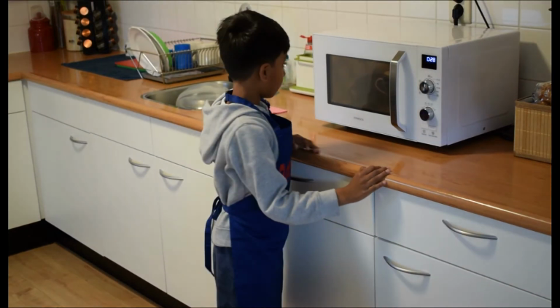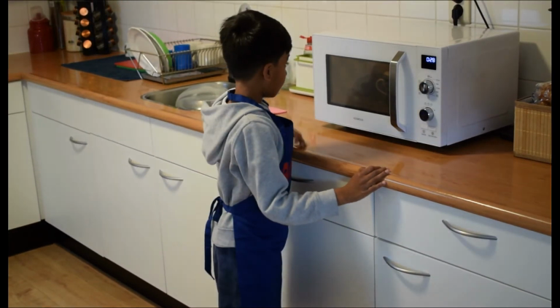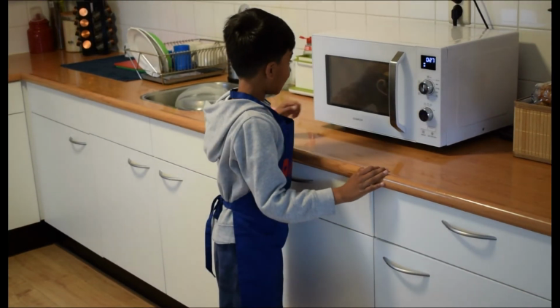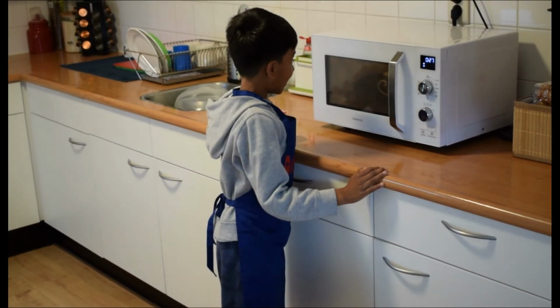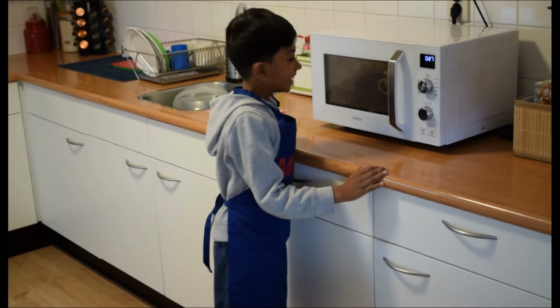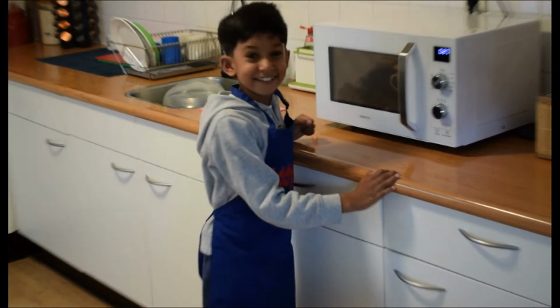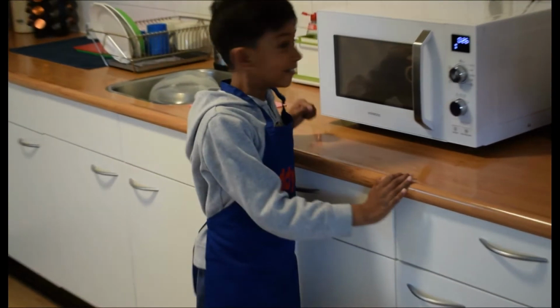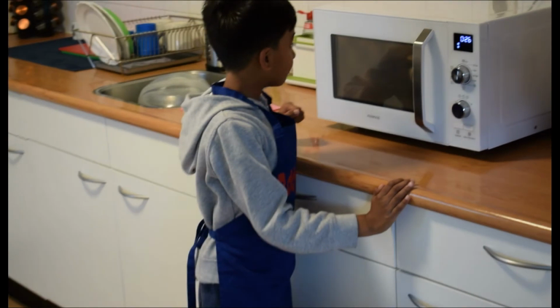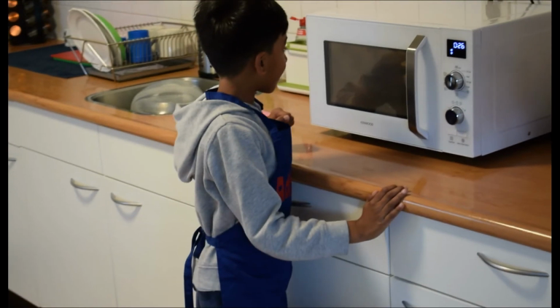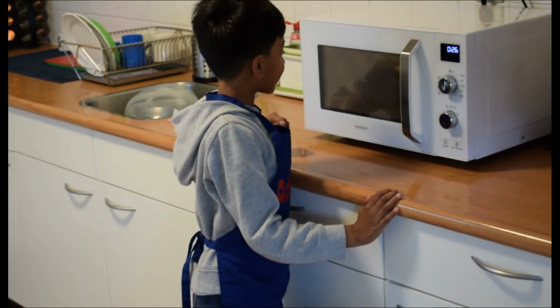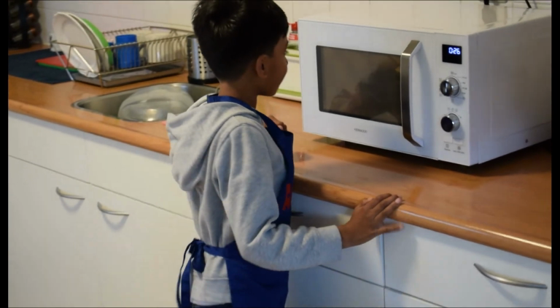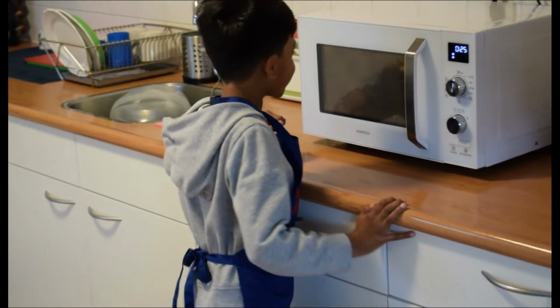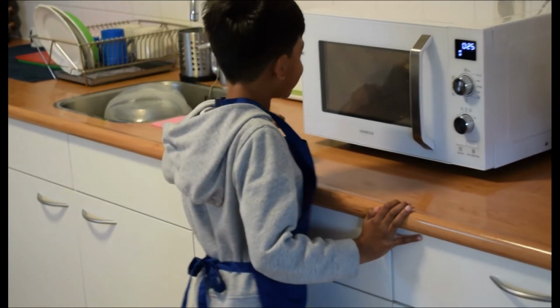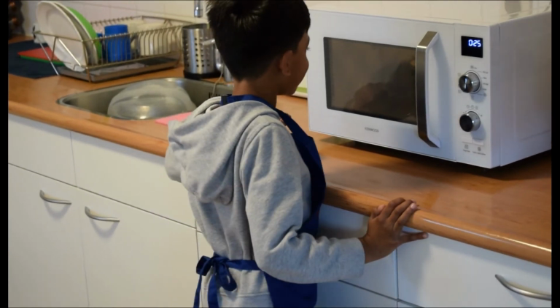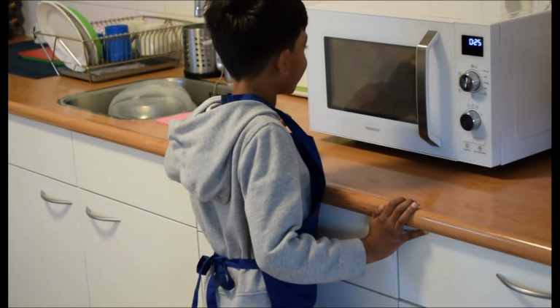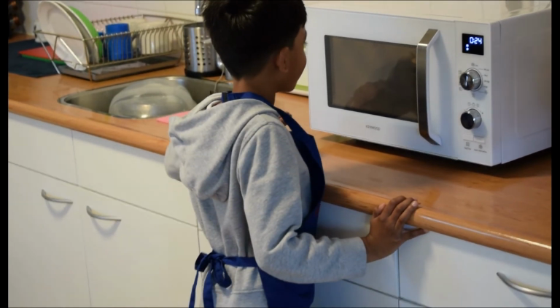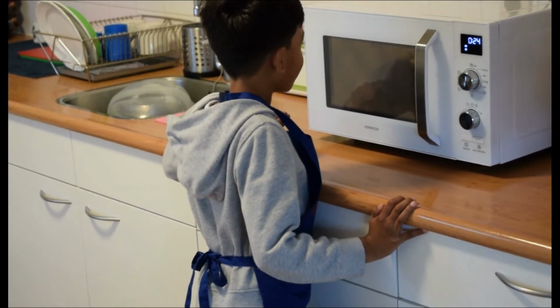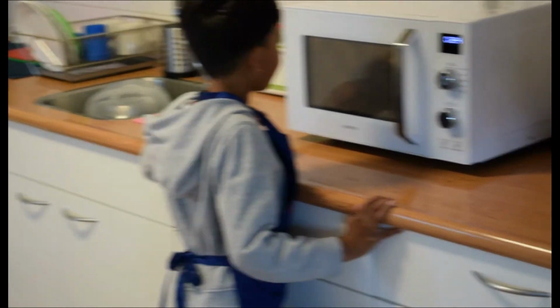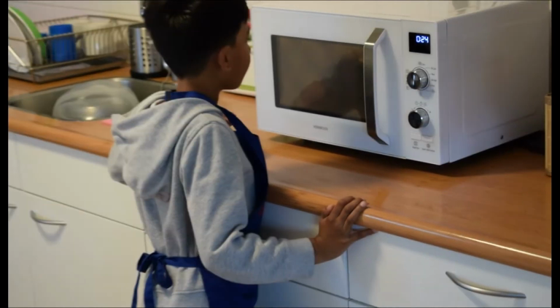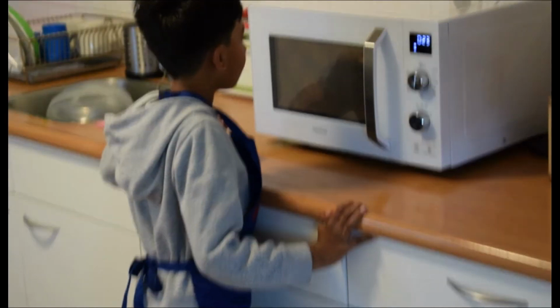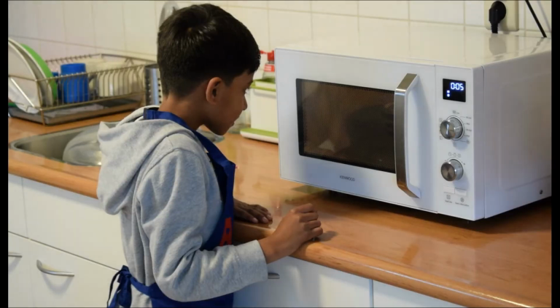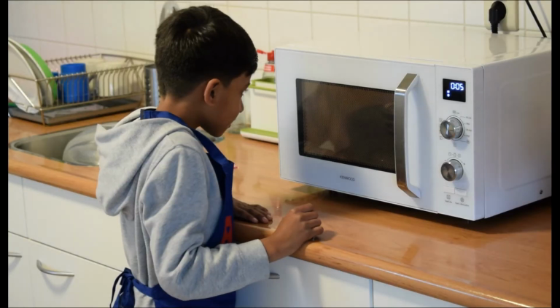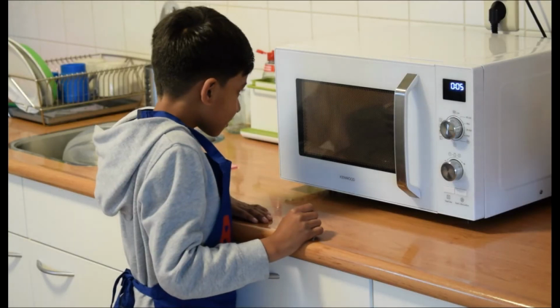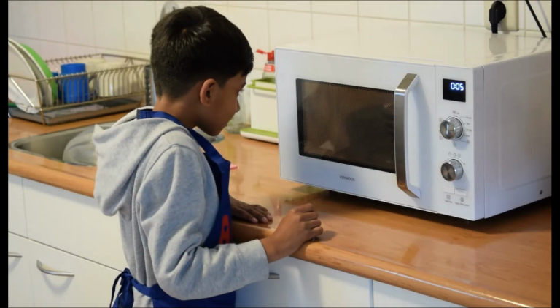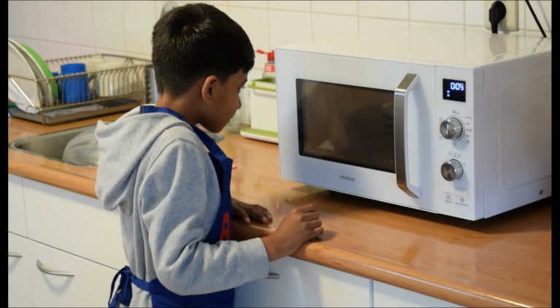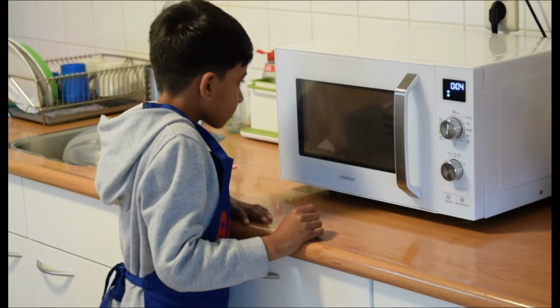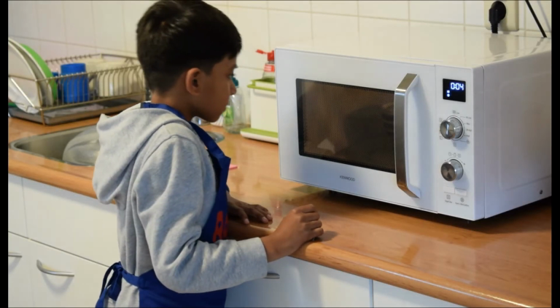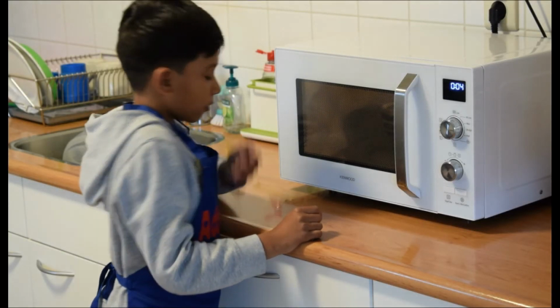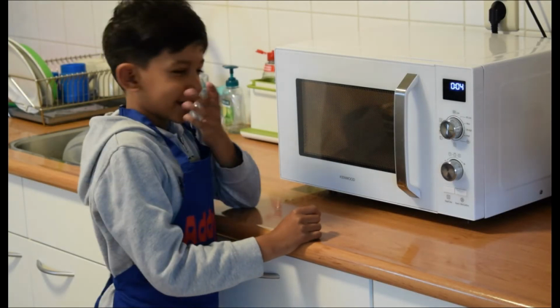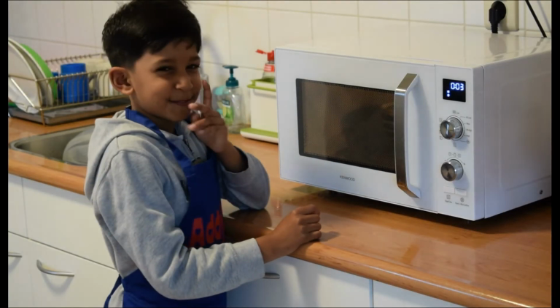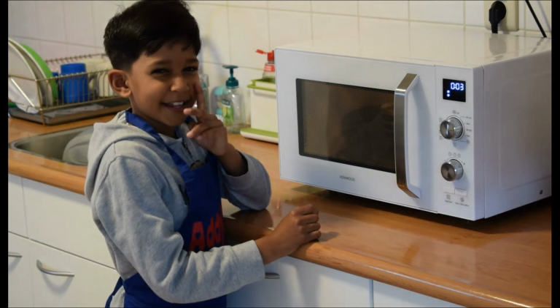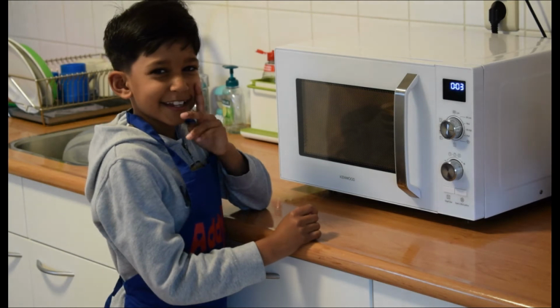Oh, it's really rising! Now I can see it. Oh, I can smell it.